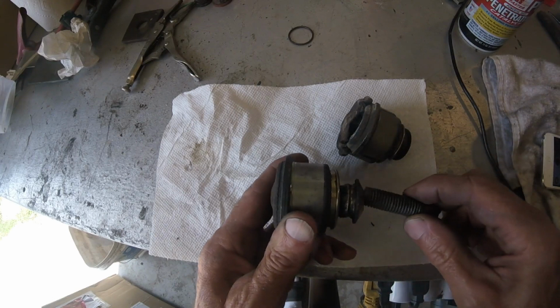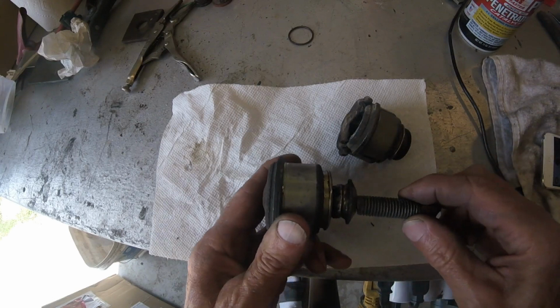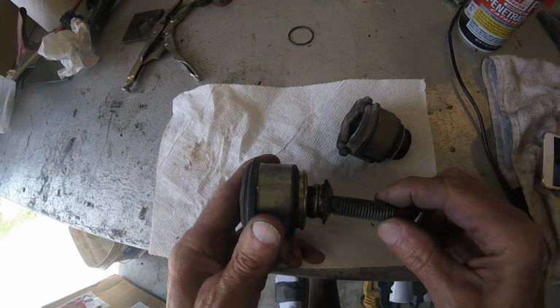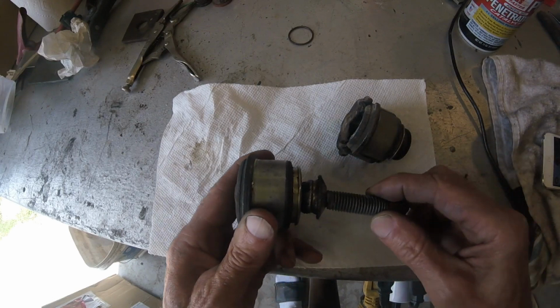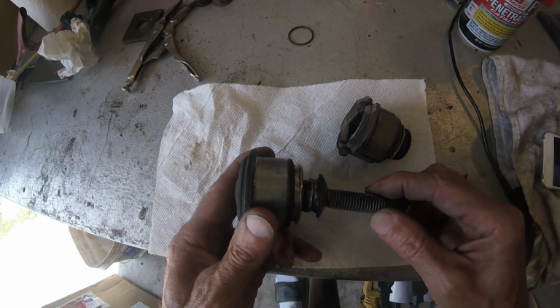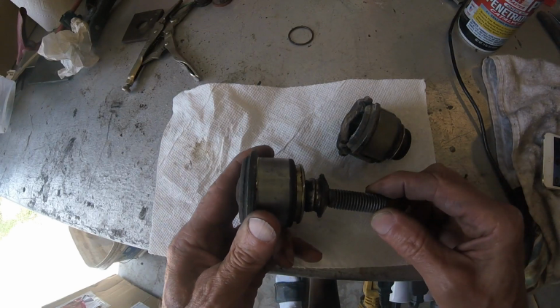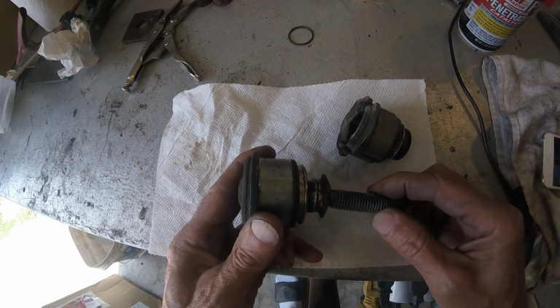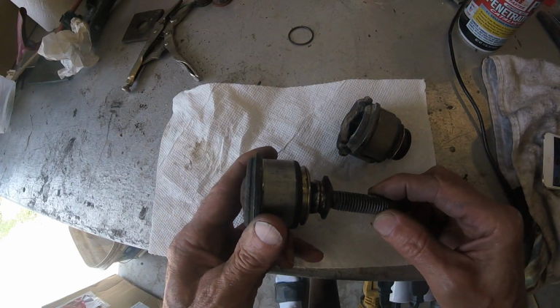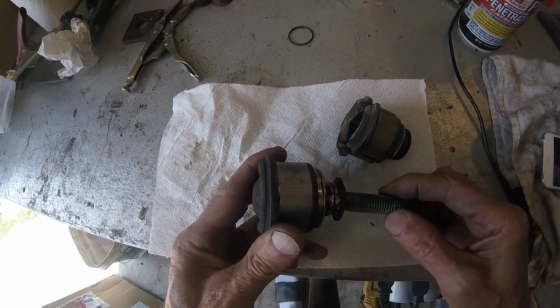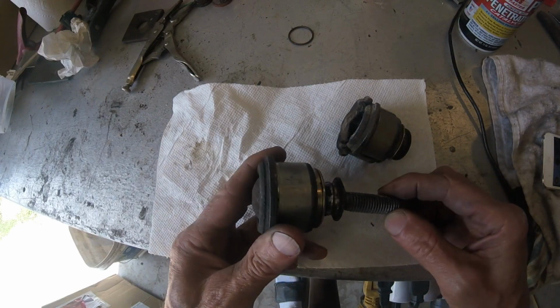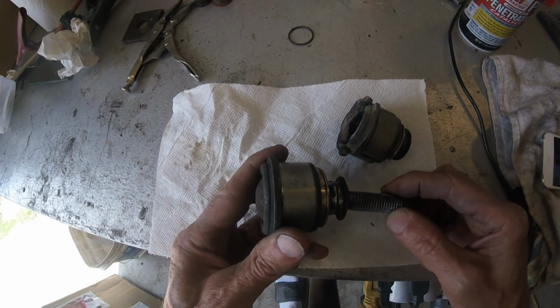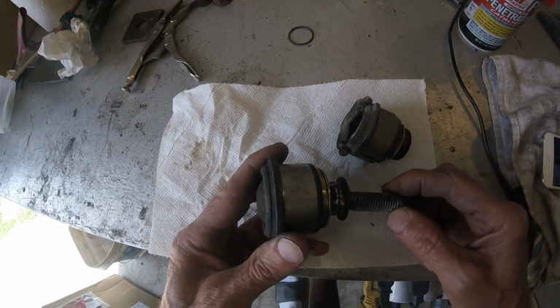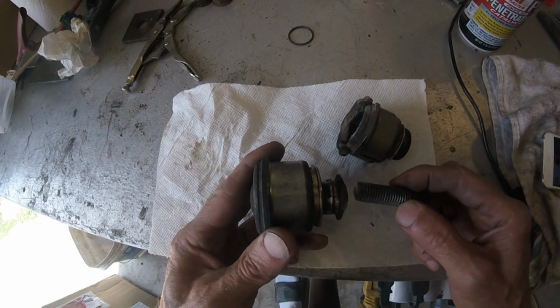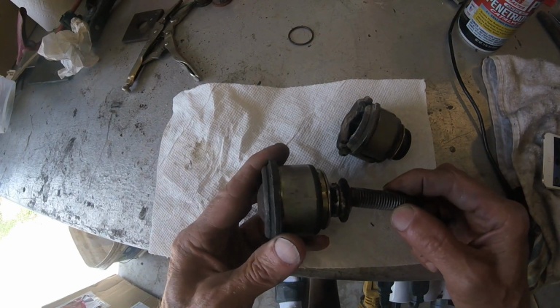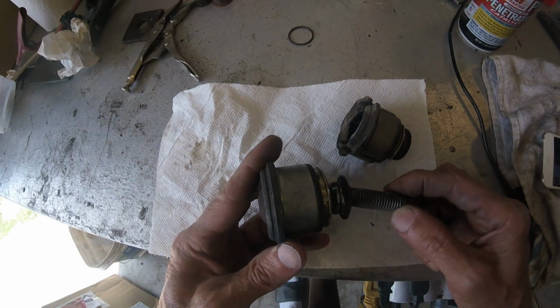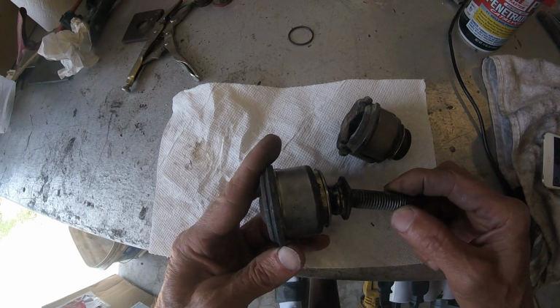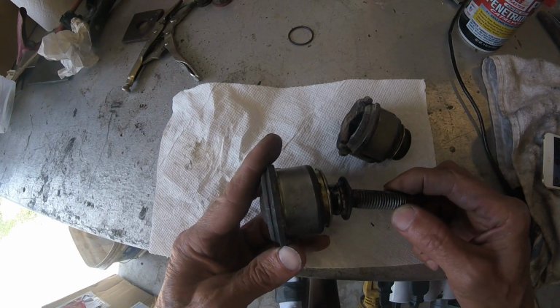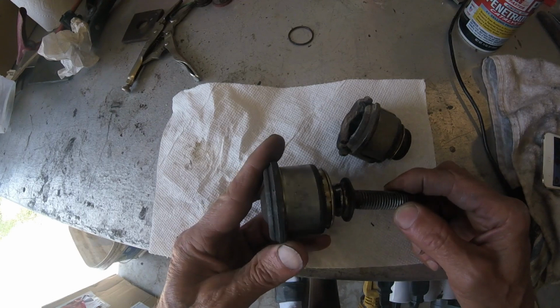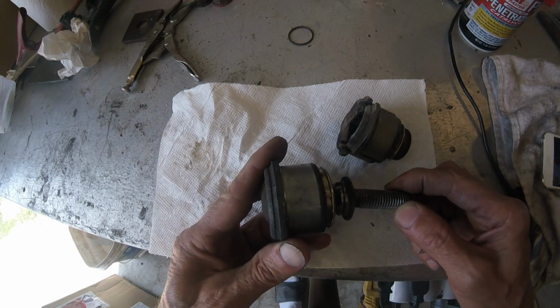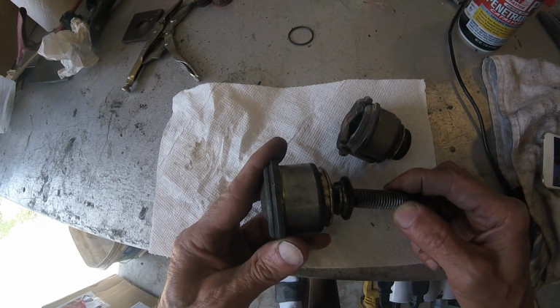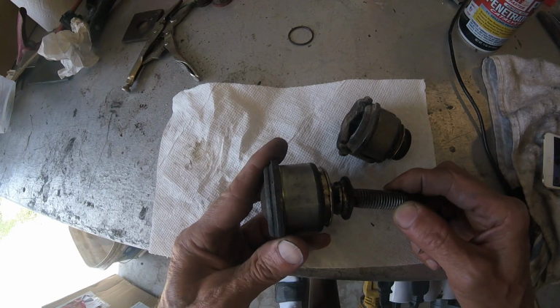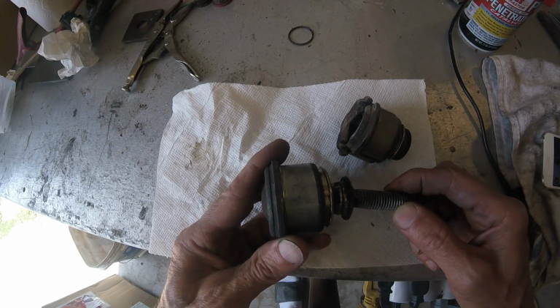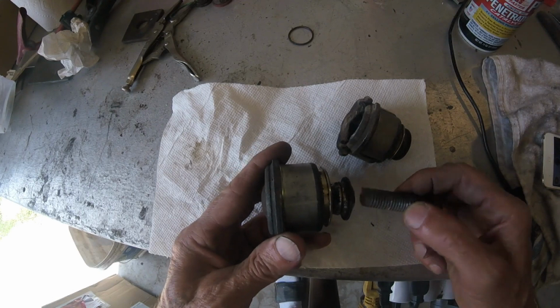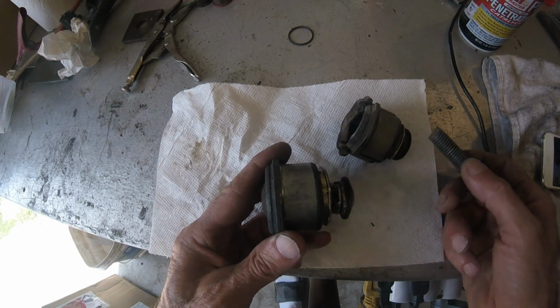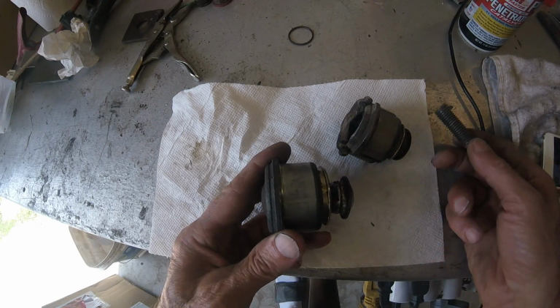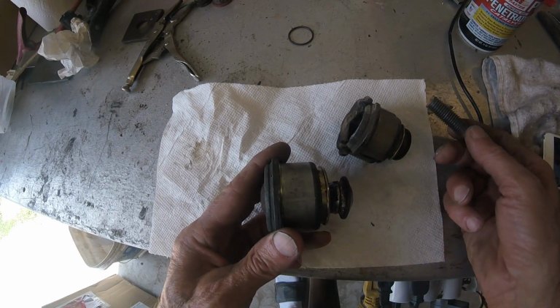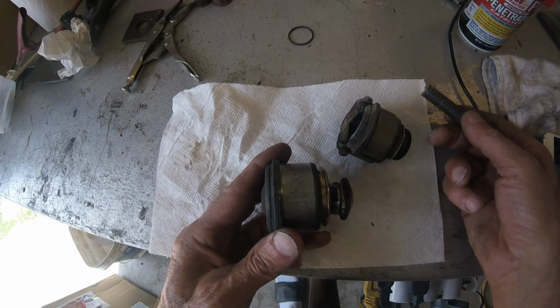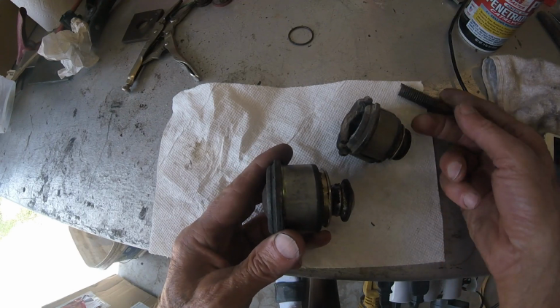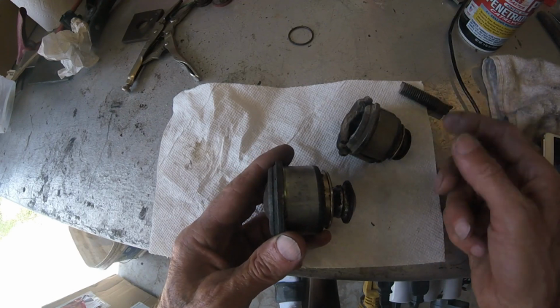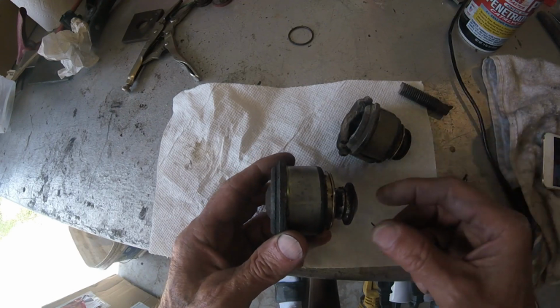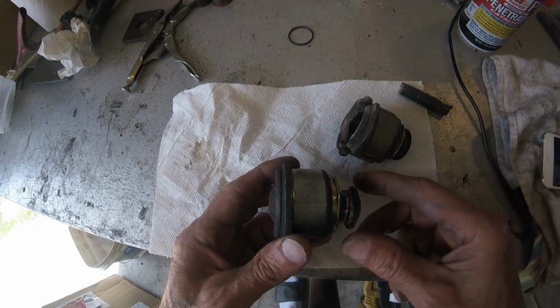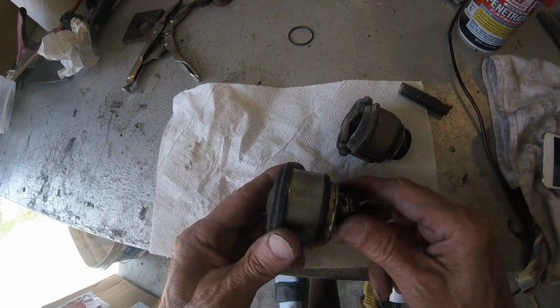I had to cut the stud off in order to get it out of the lower control arm, so that's why that's cut off.